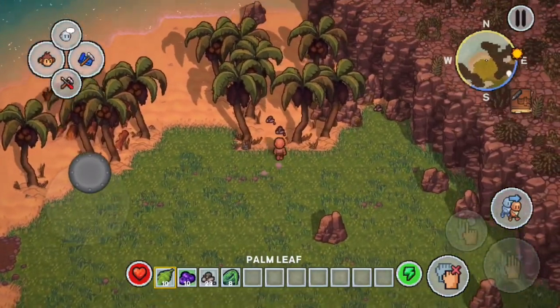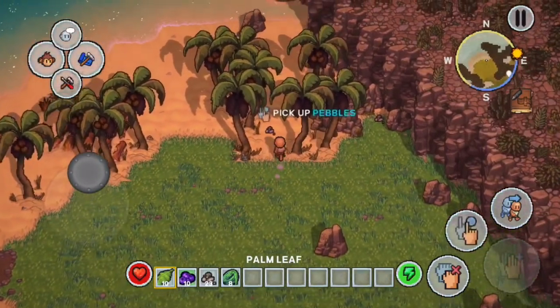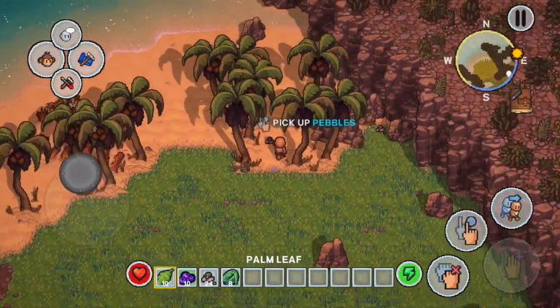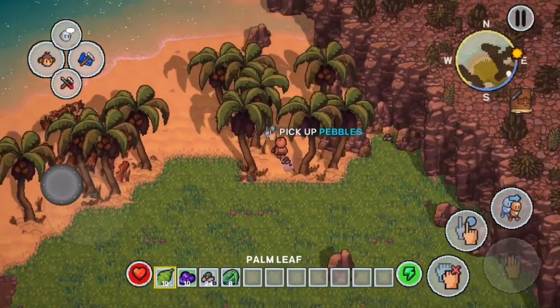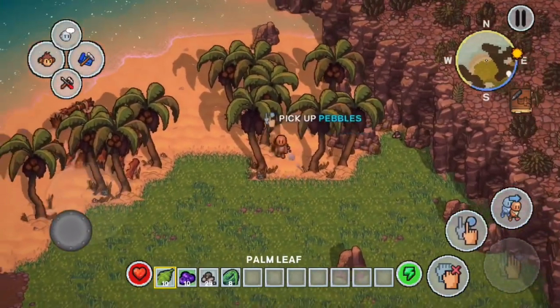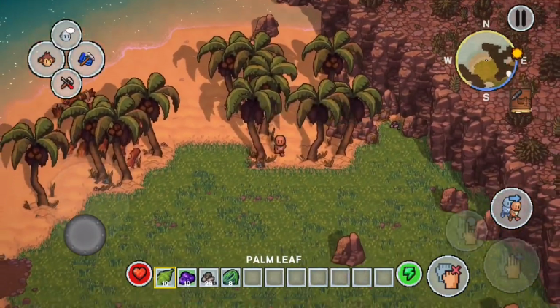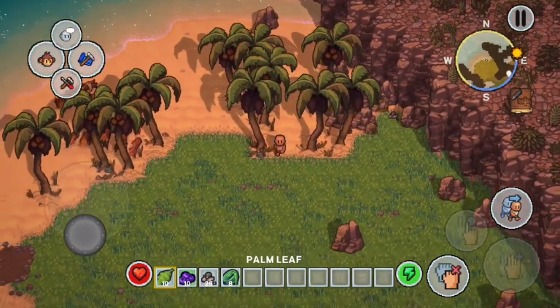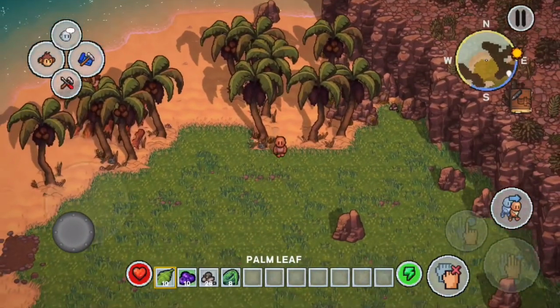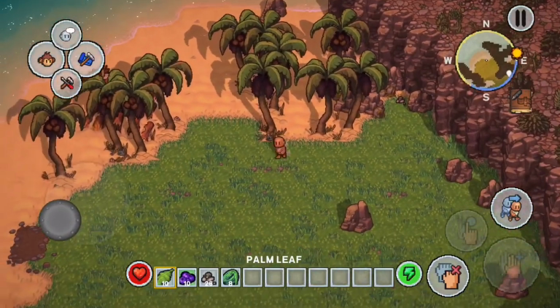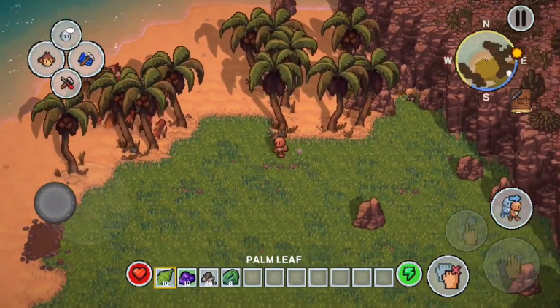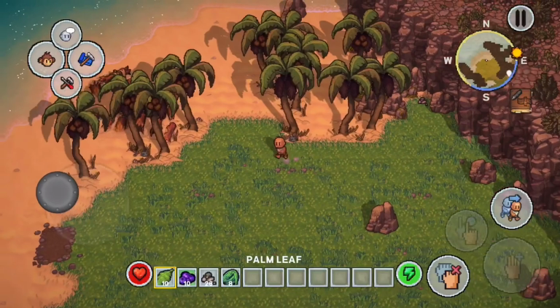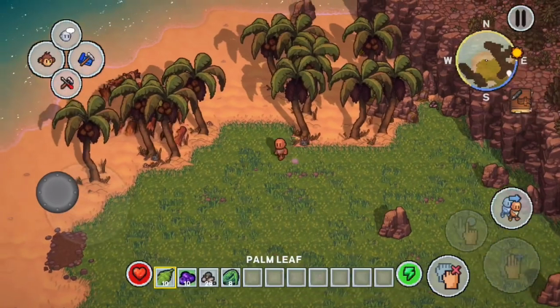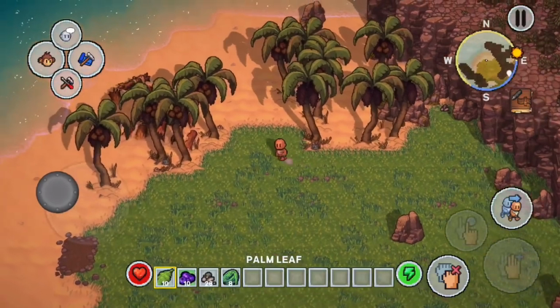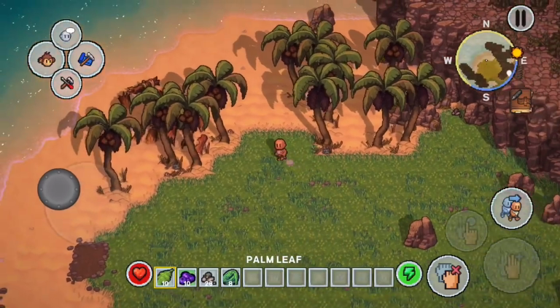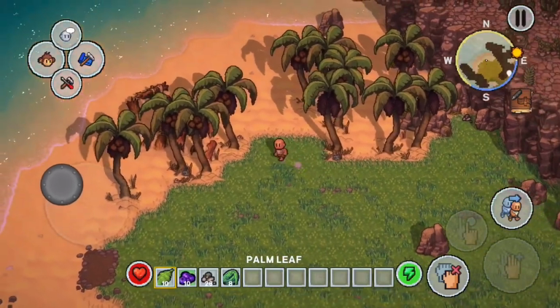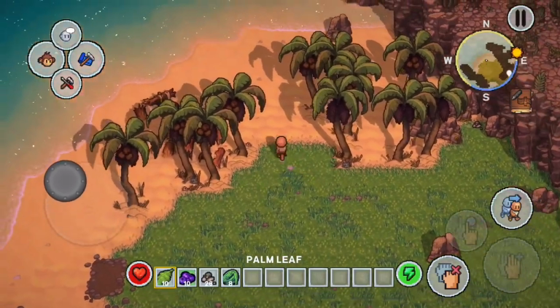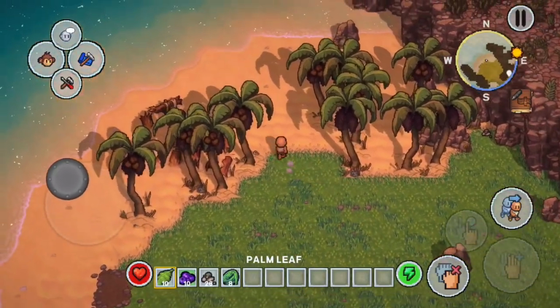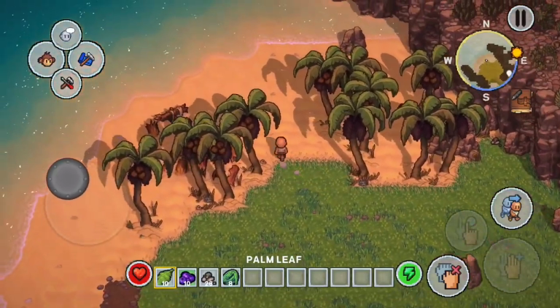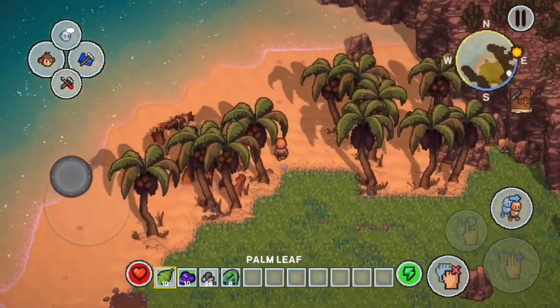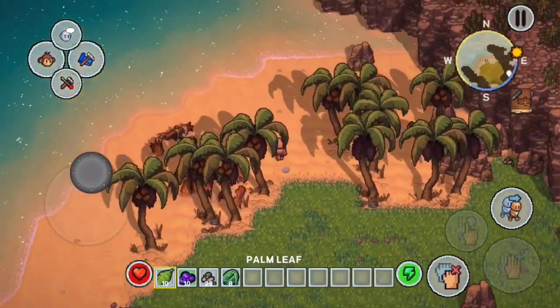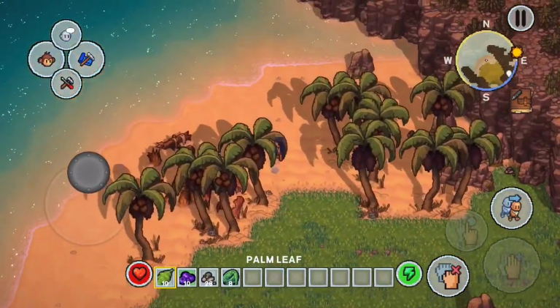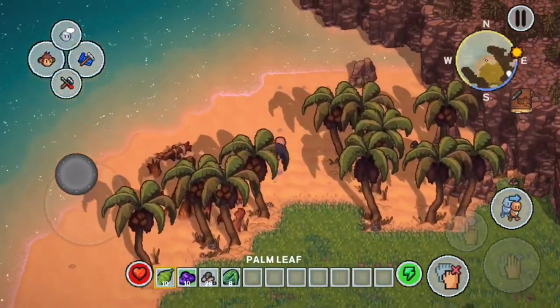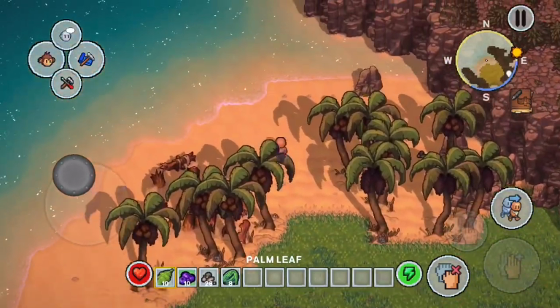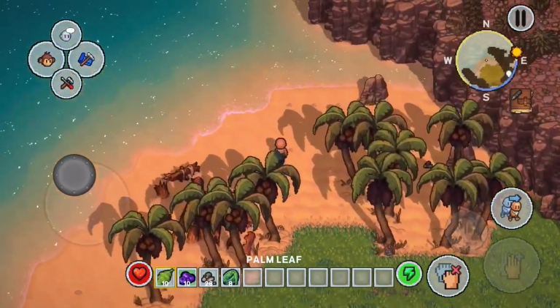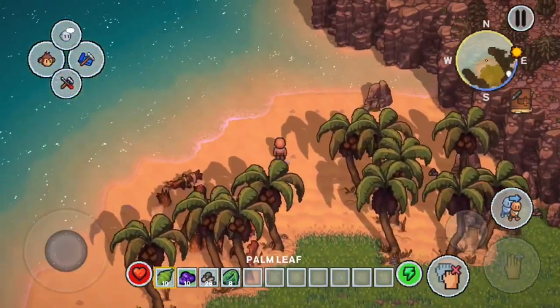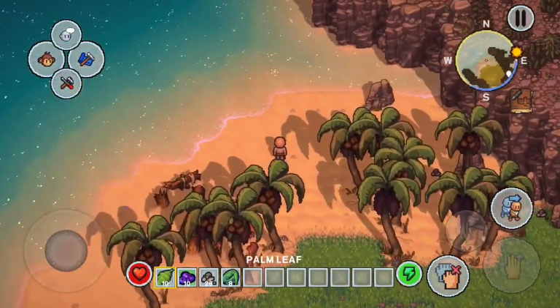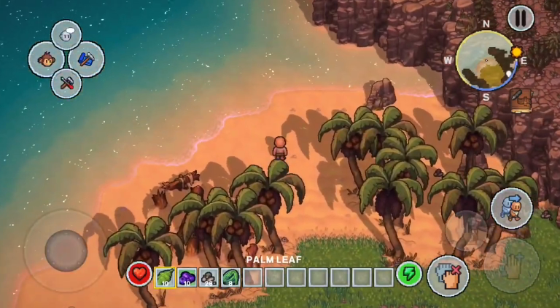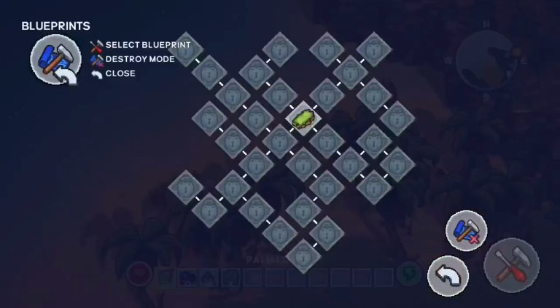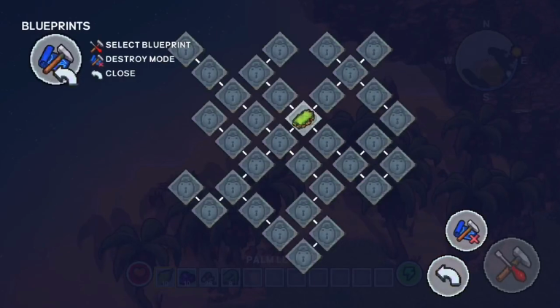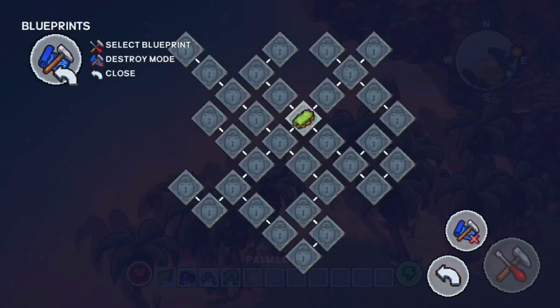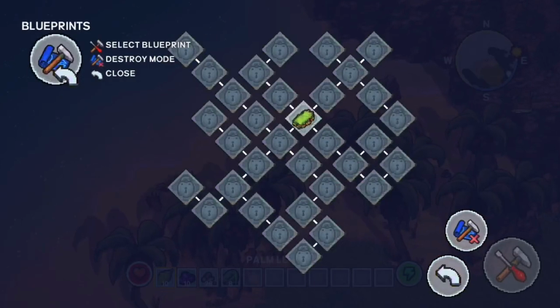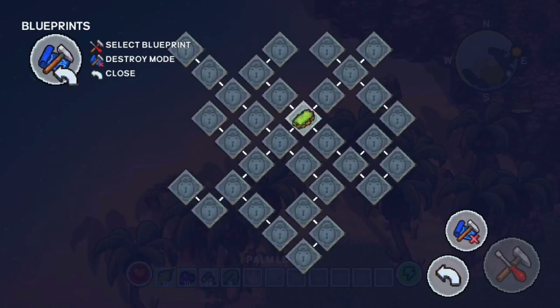Keep in mind you can see the heart down in the bottom left — we have to make sure we eat and sleep in order to keep that up.